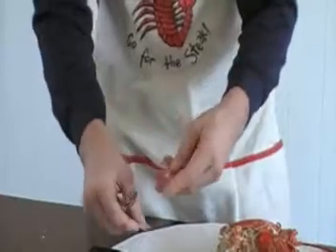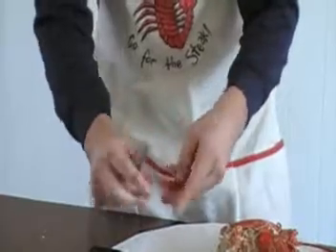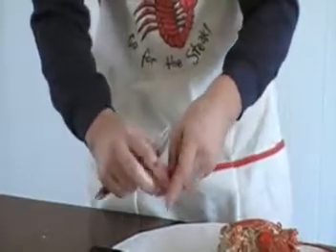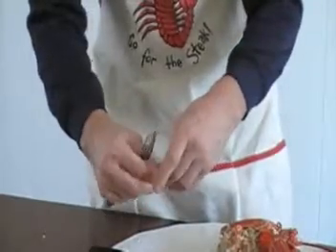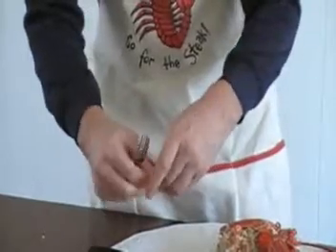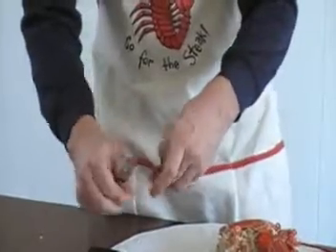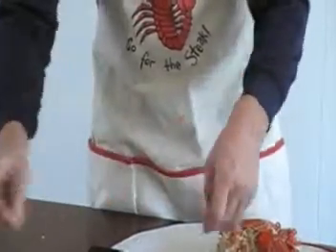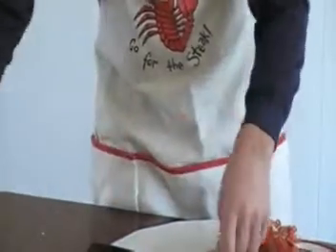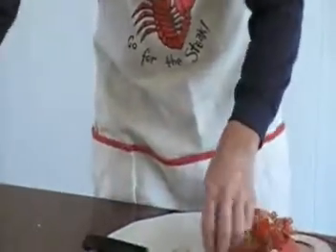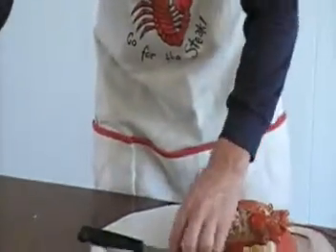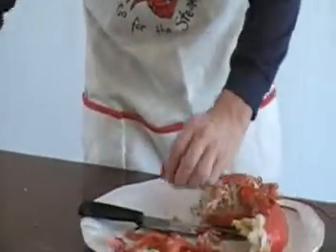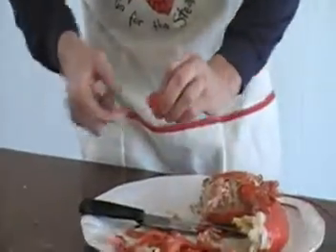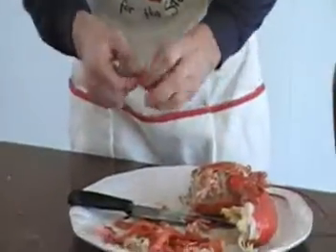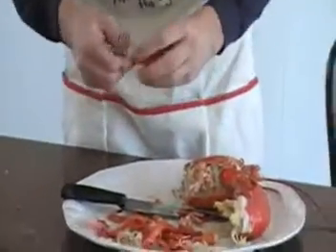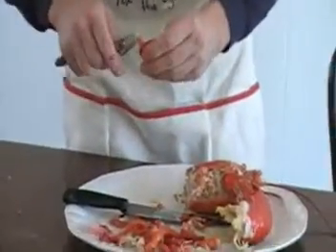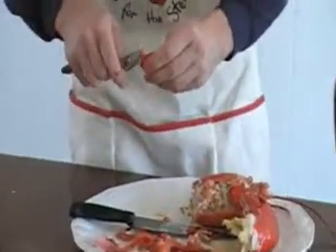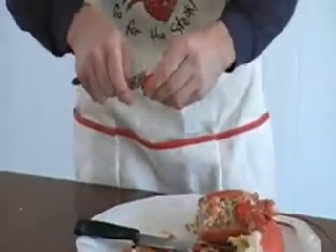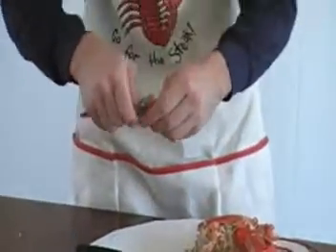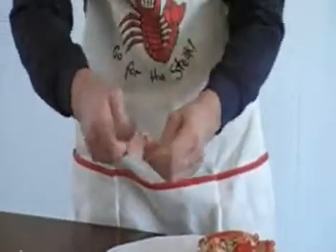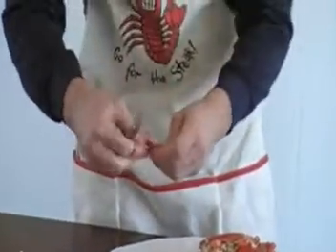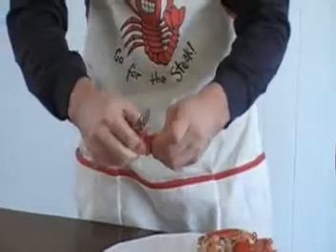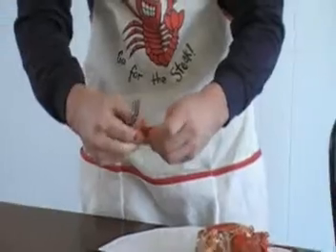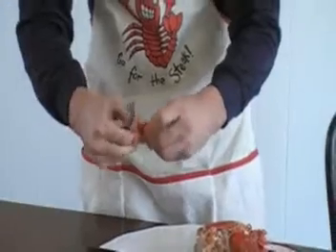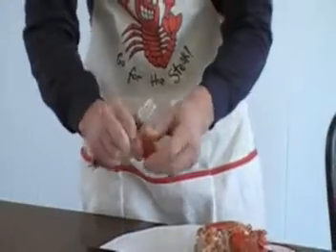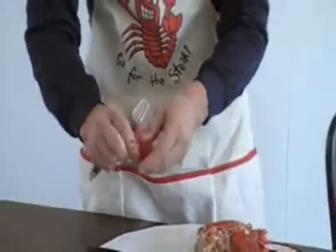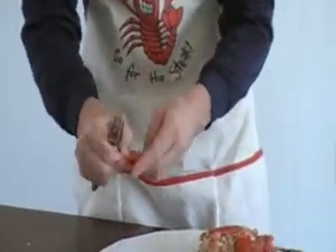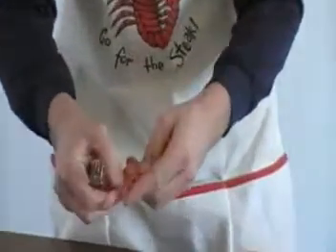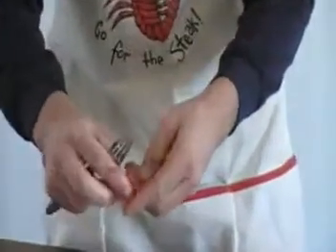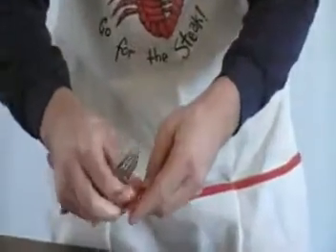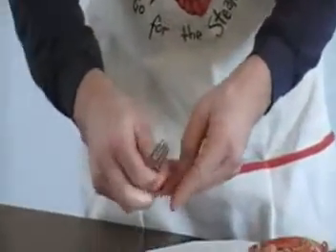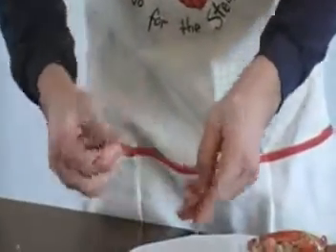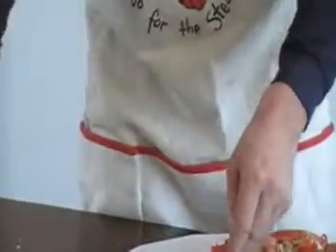Rip apart — meat. Same thing, already ripped, open up, piece of meat.